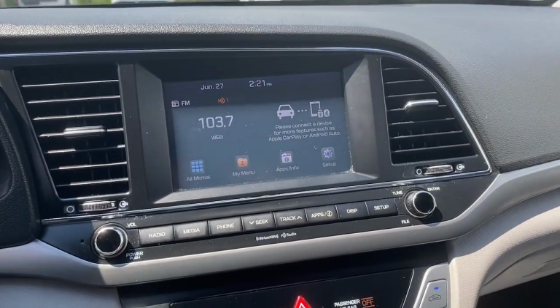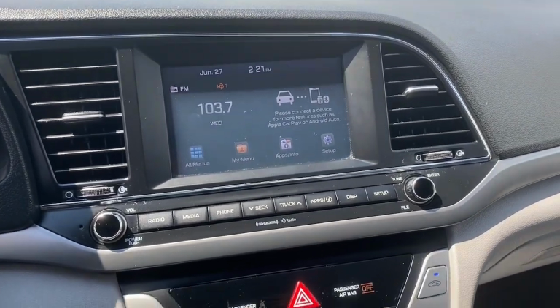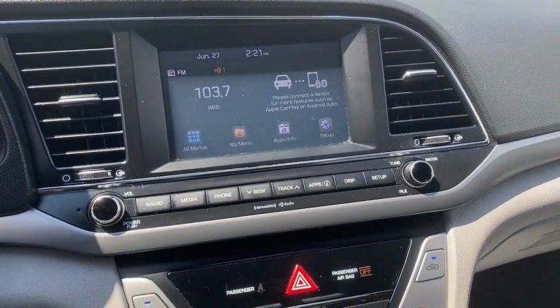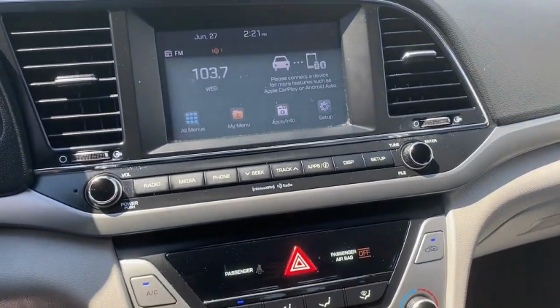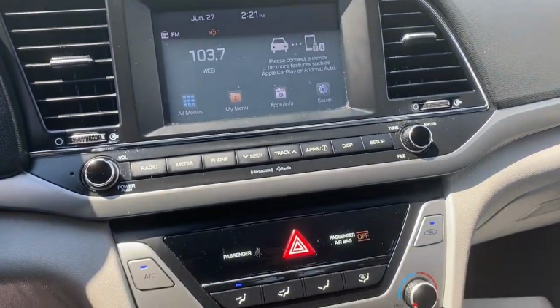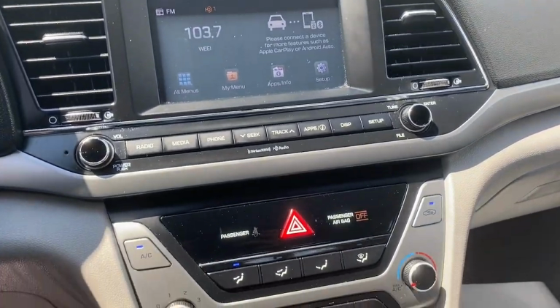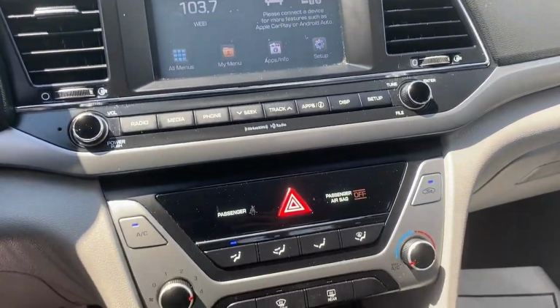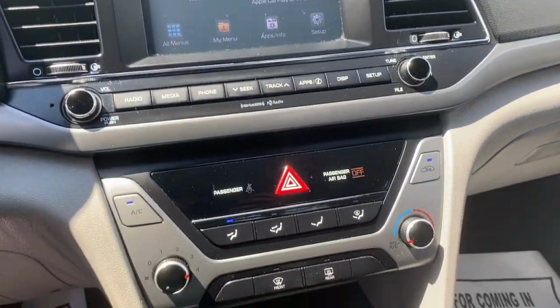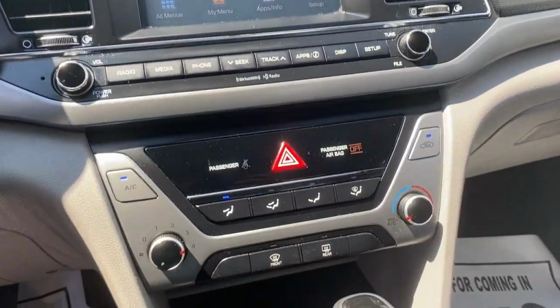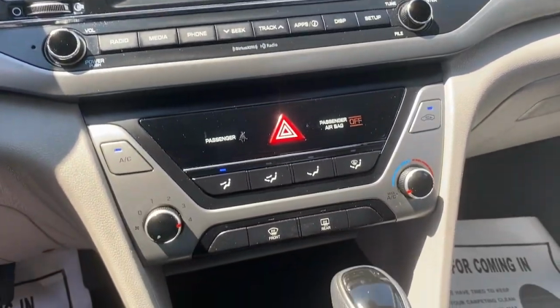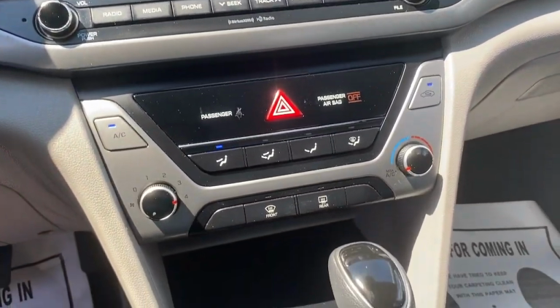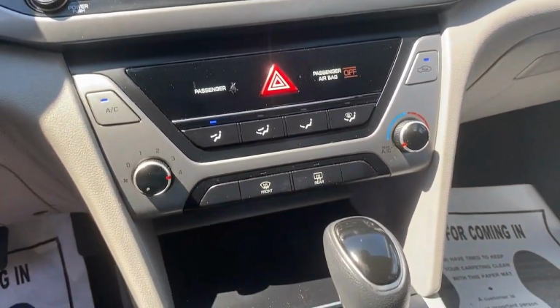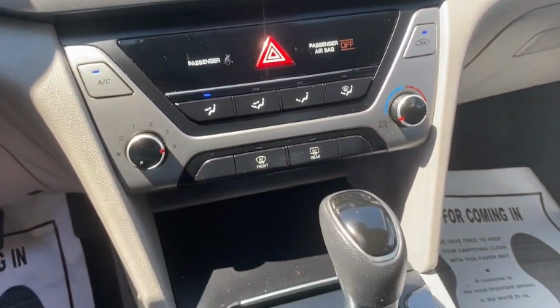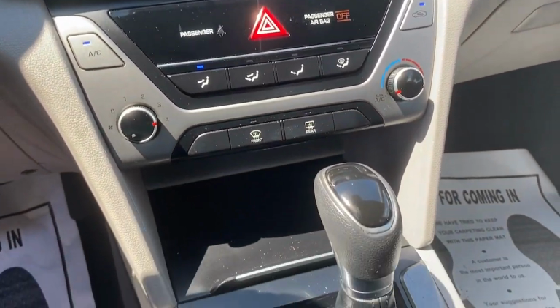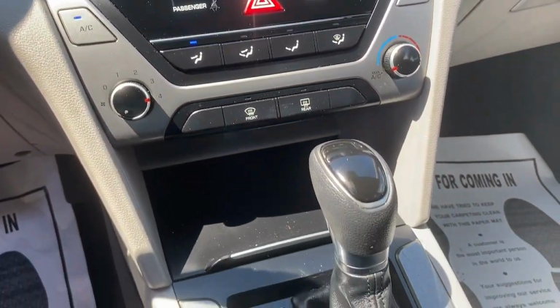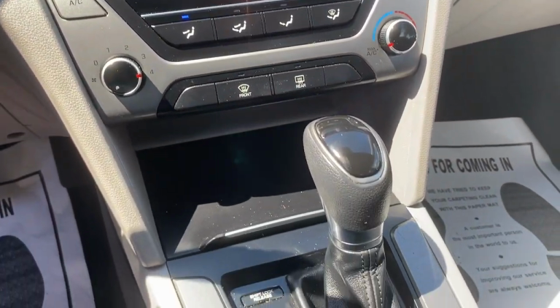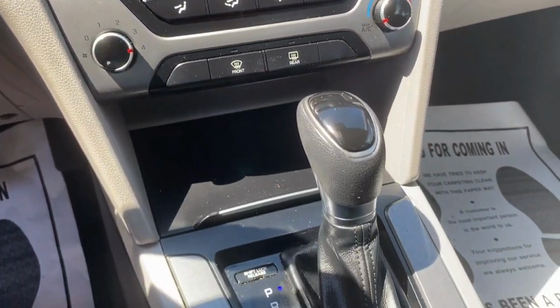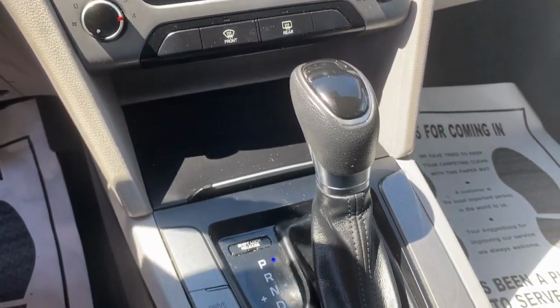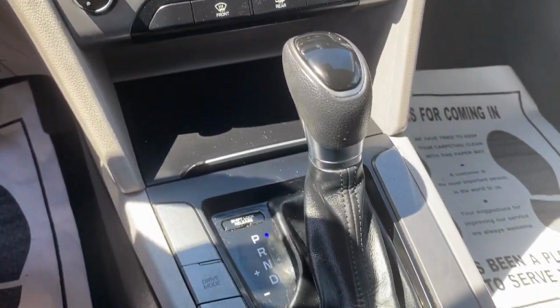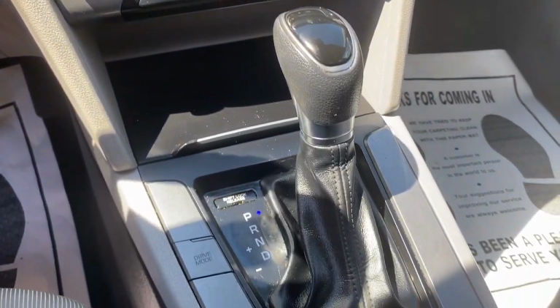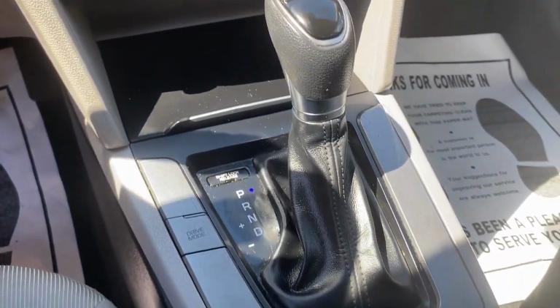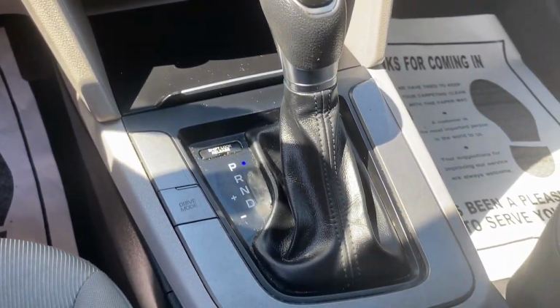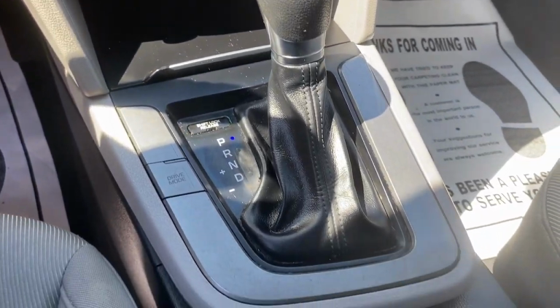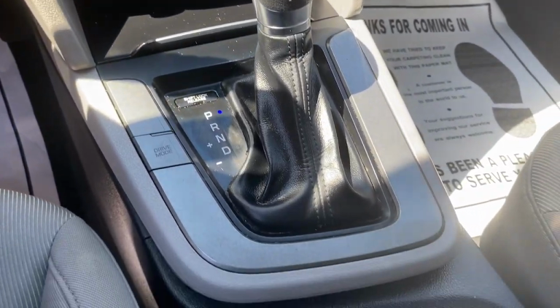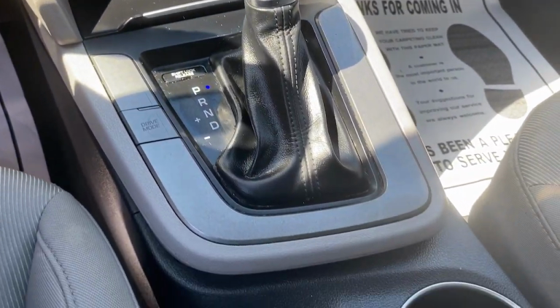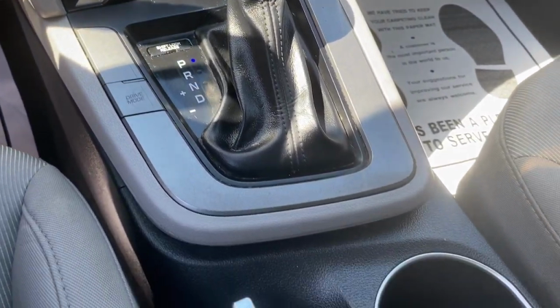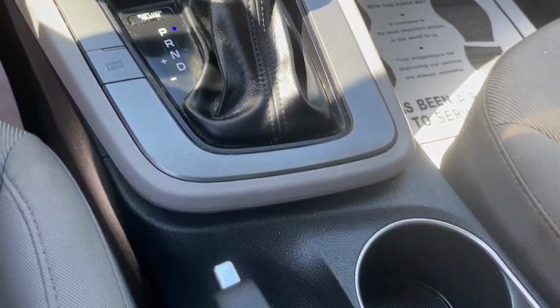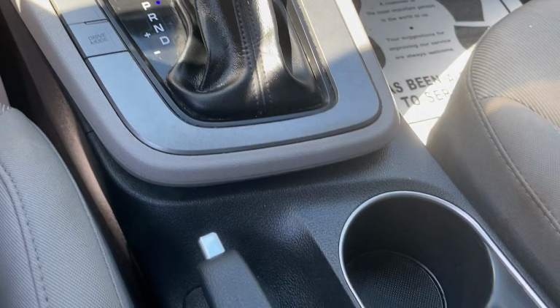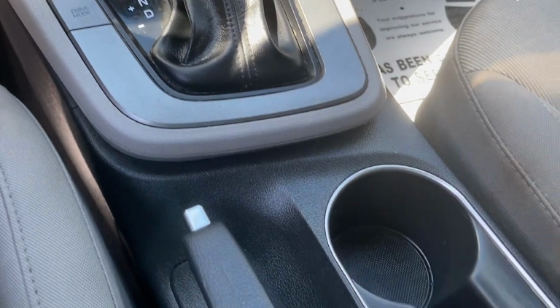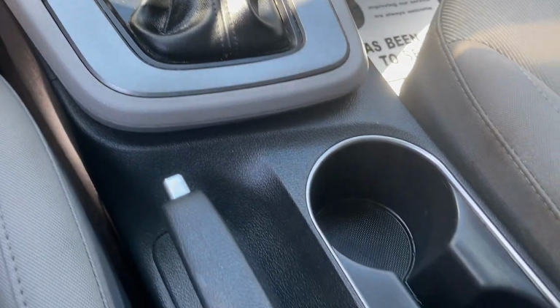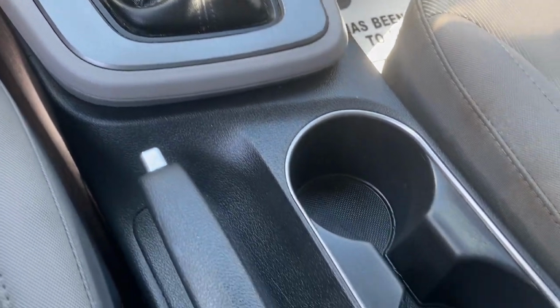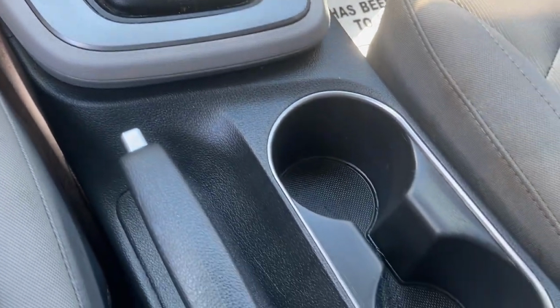Heated Mirrors, Bluetooth Connection, Aluminum Wheels, Stability Control, Daytime Running Lights.